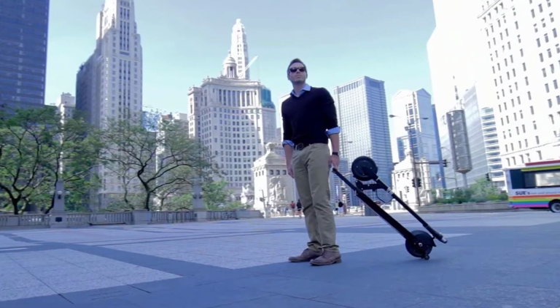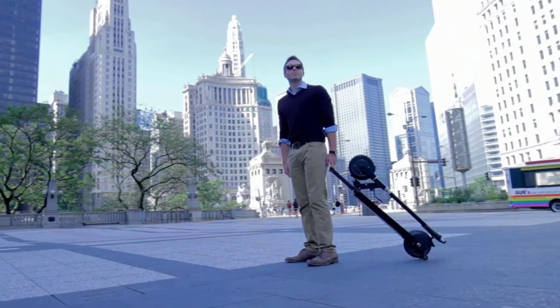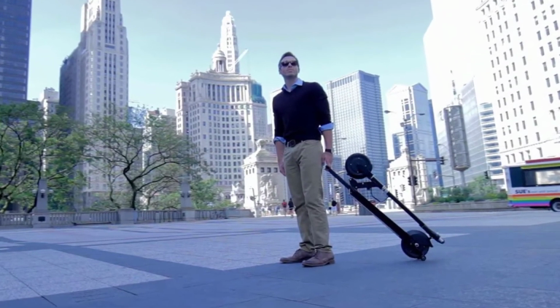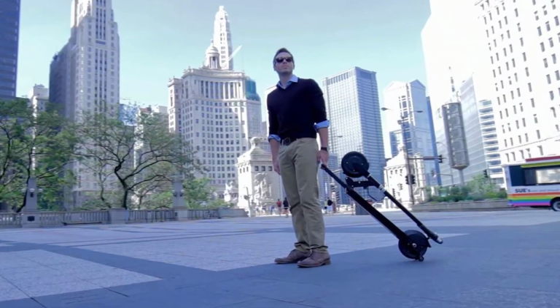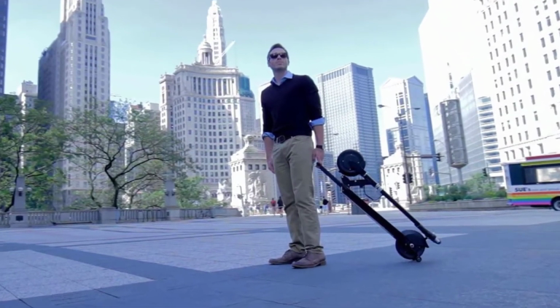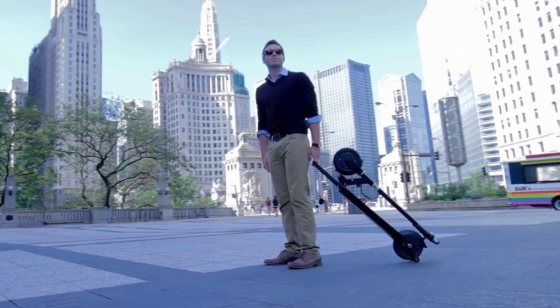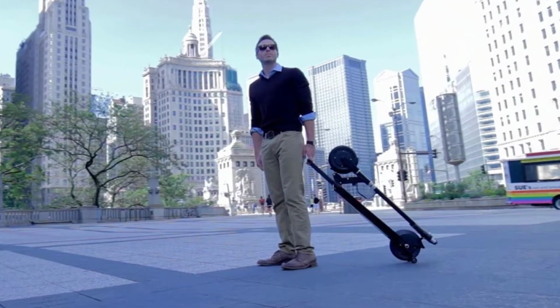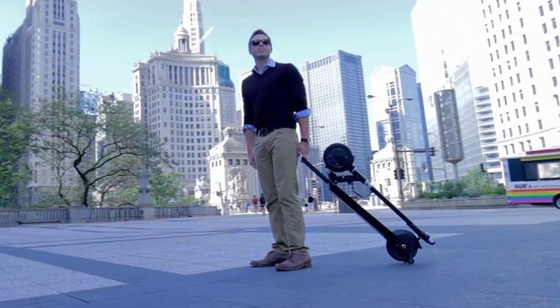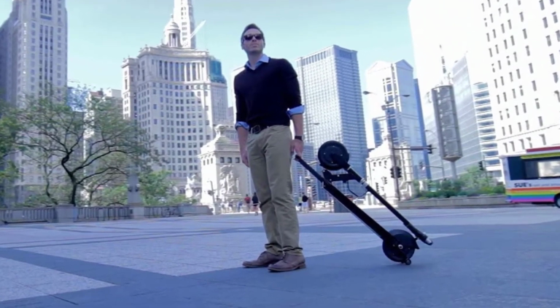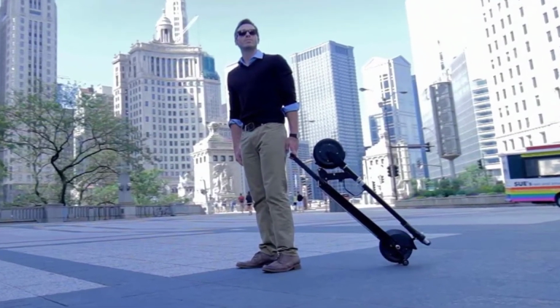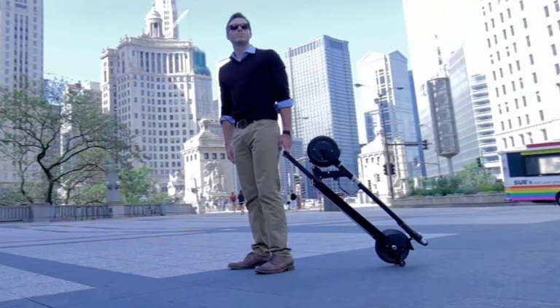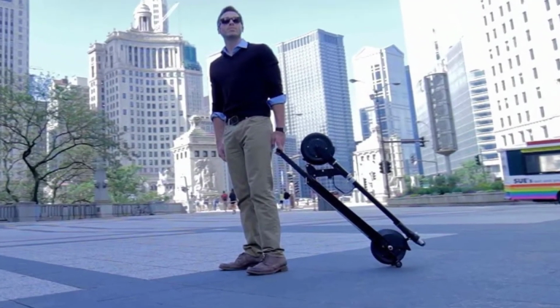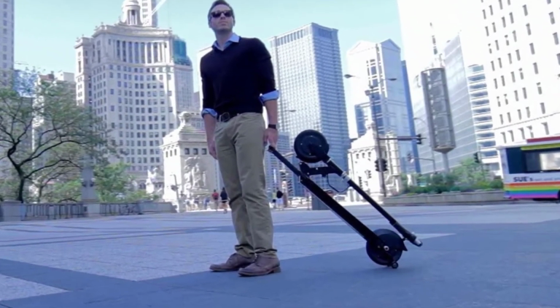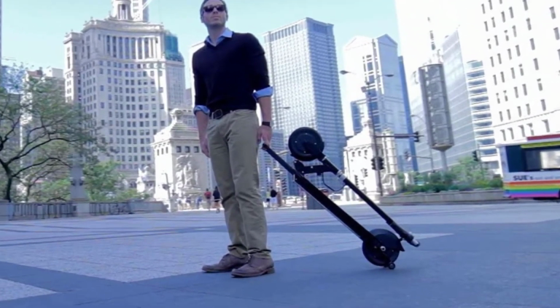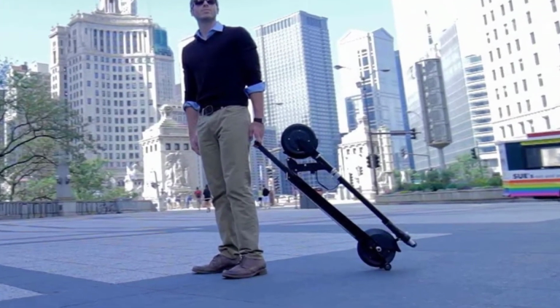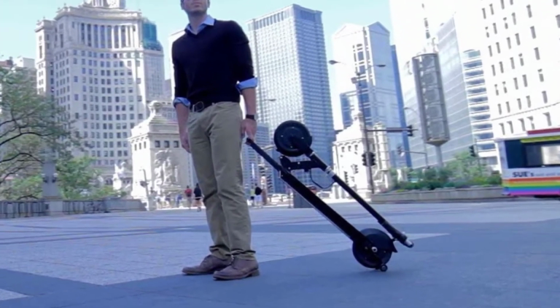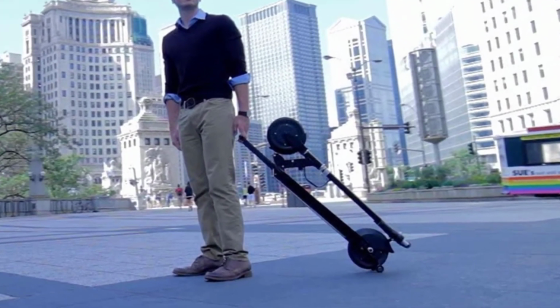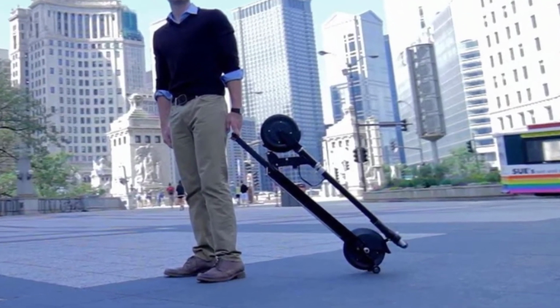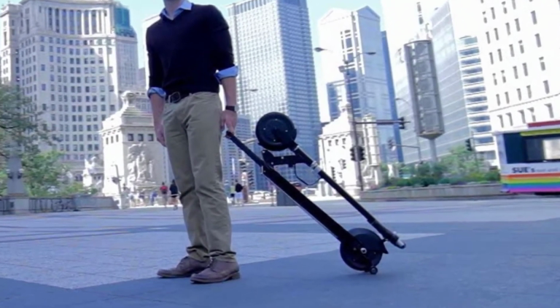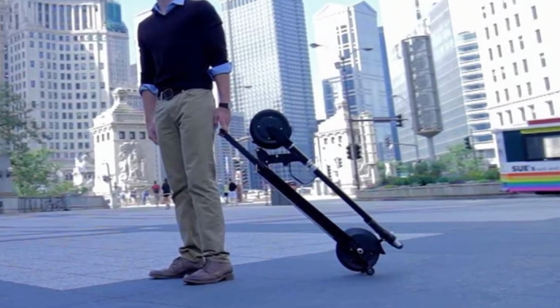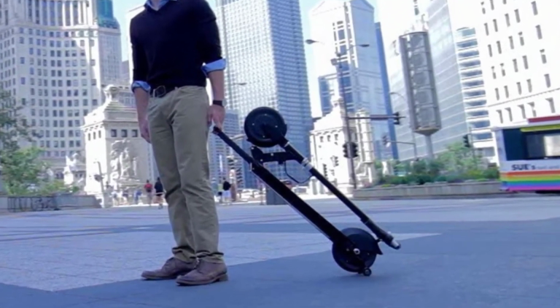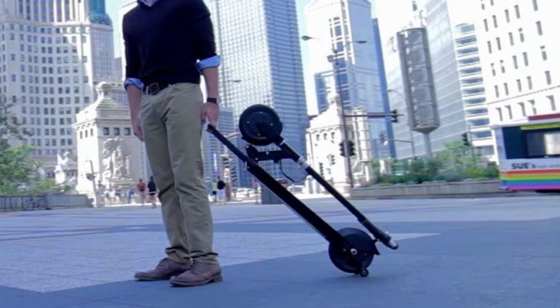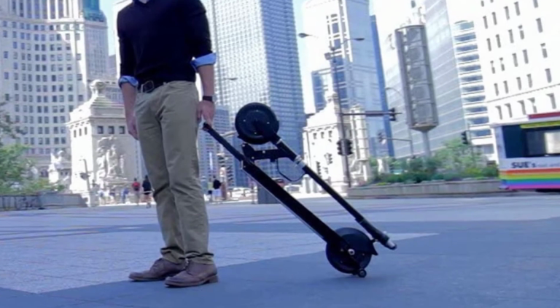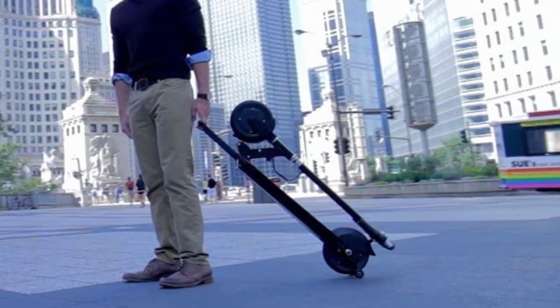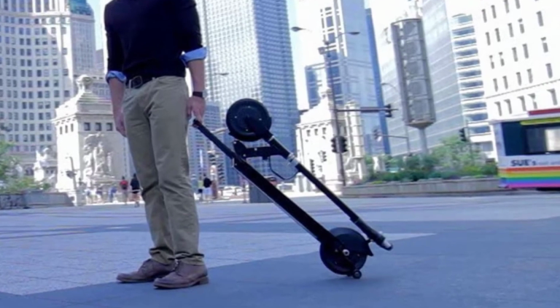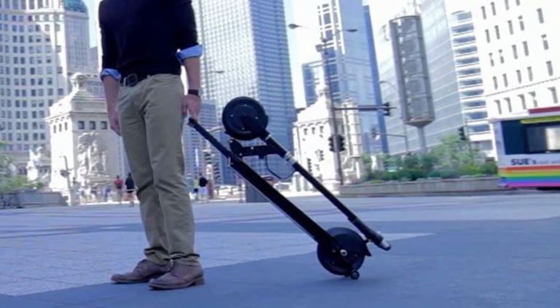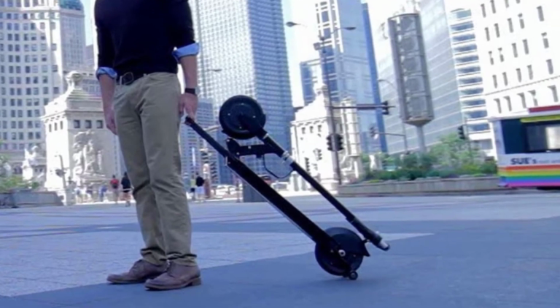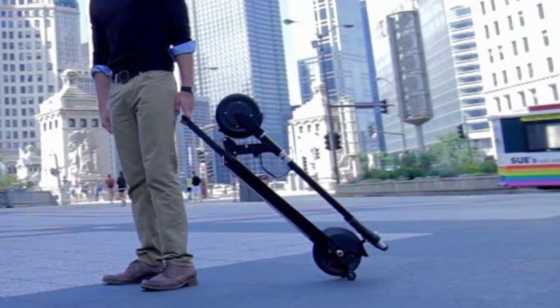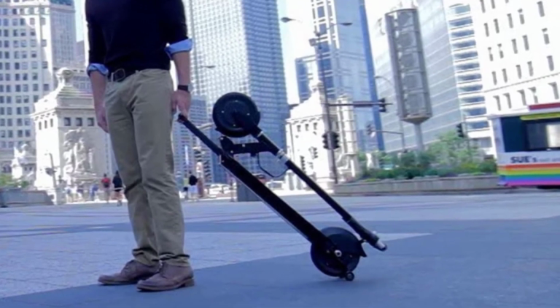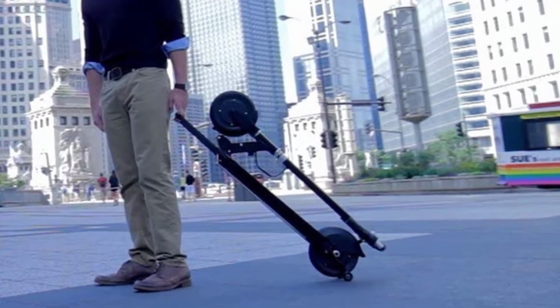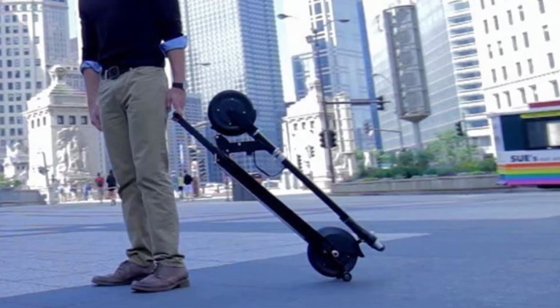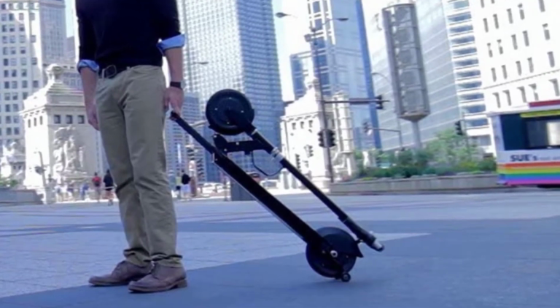Of course, the standout feature of the Glion Dolly foldable is the unique folding design.